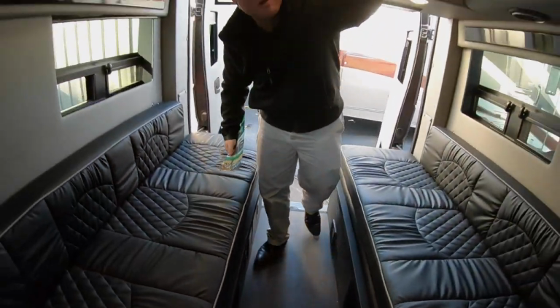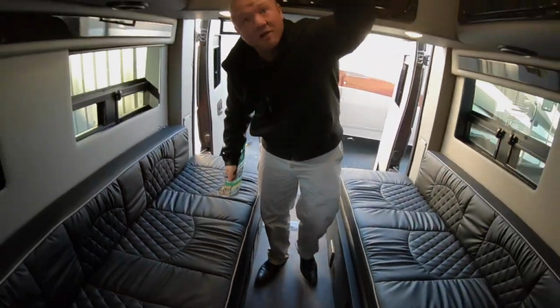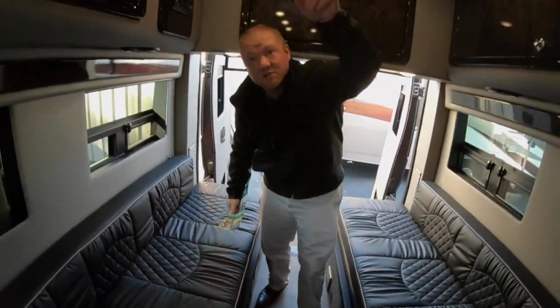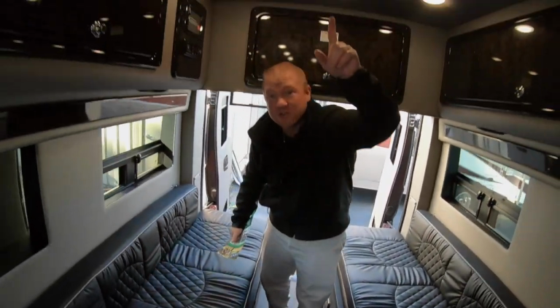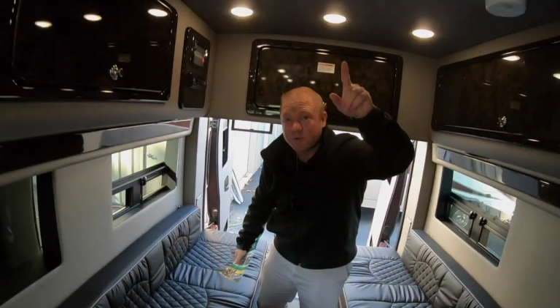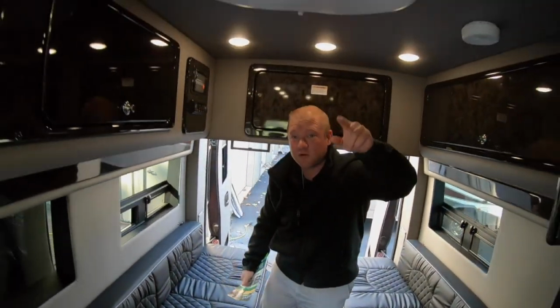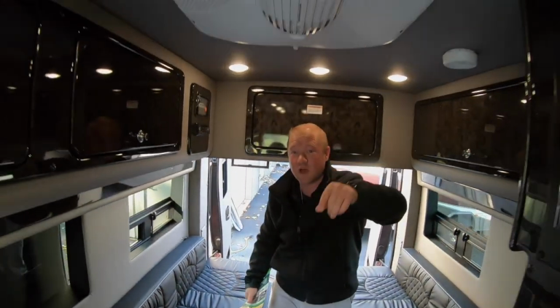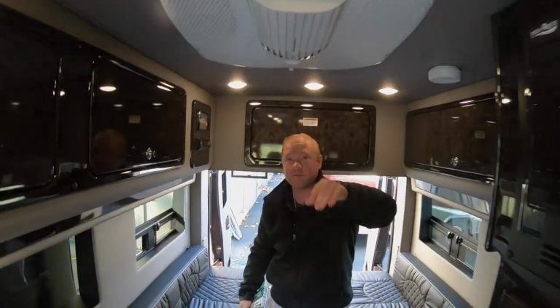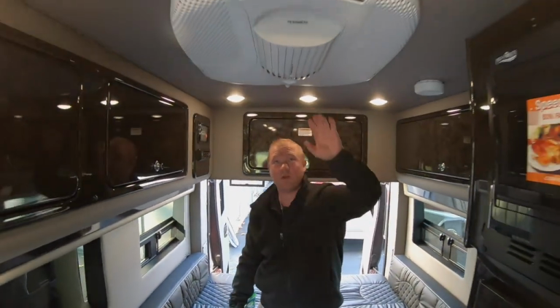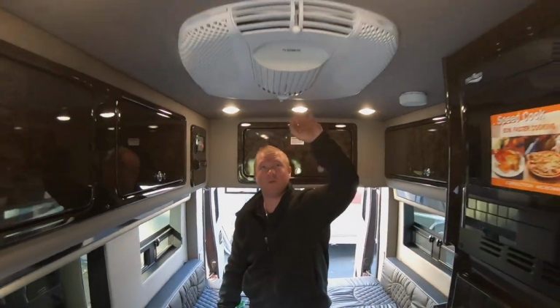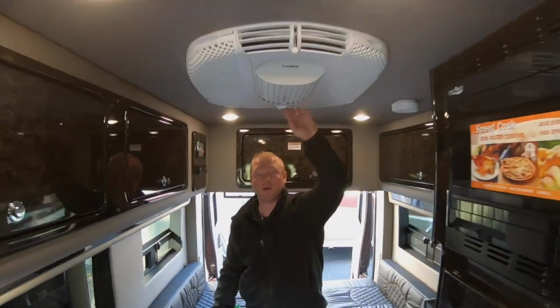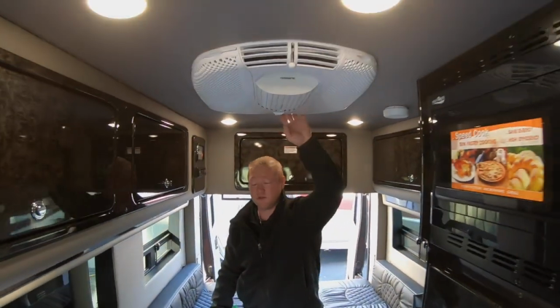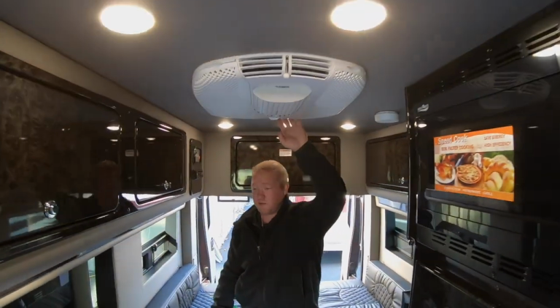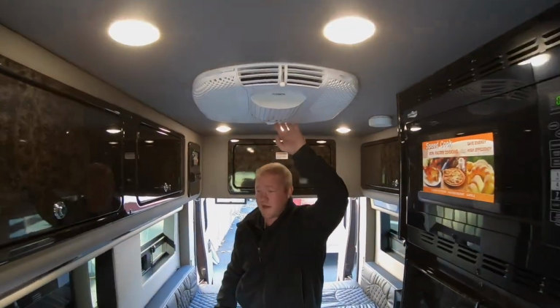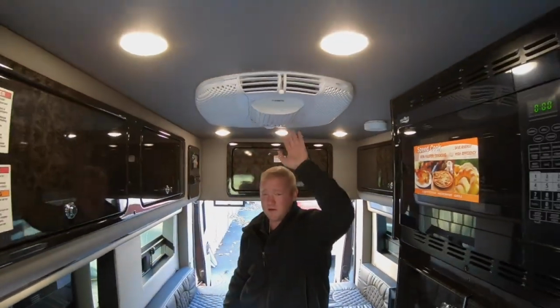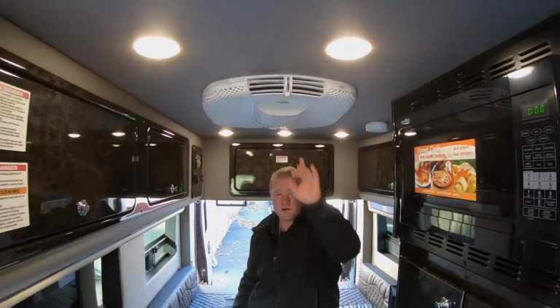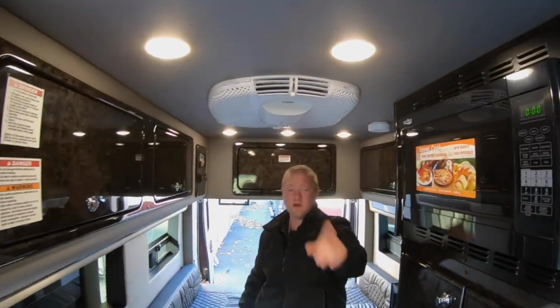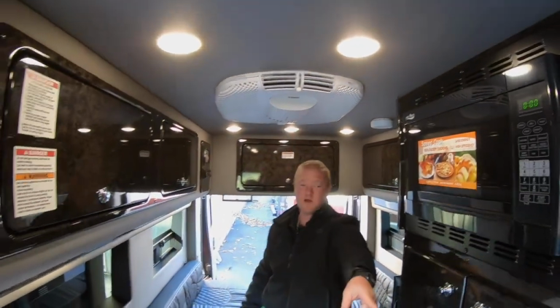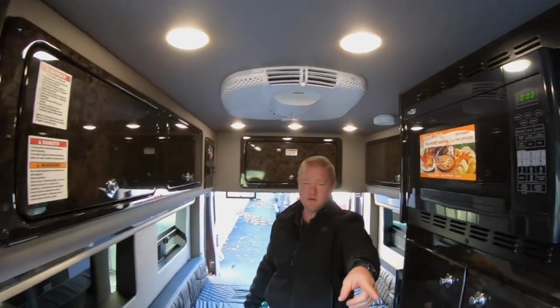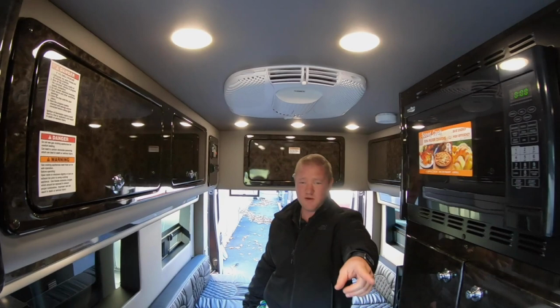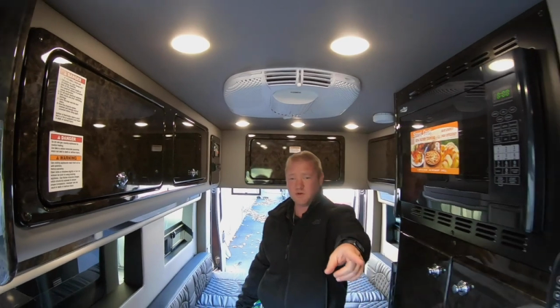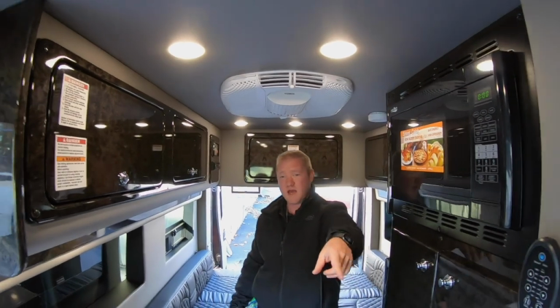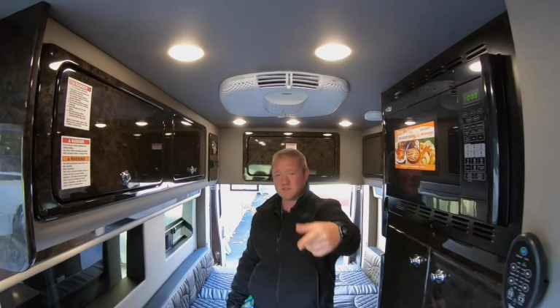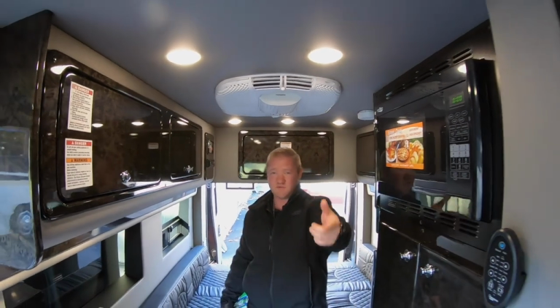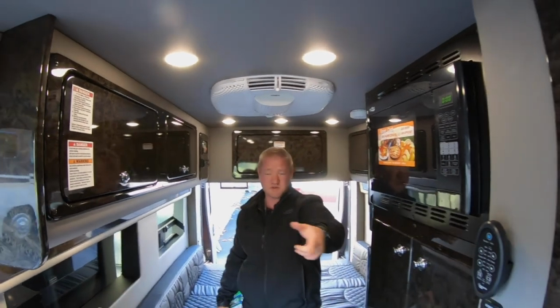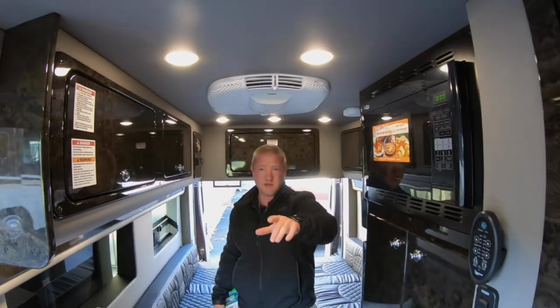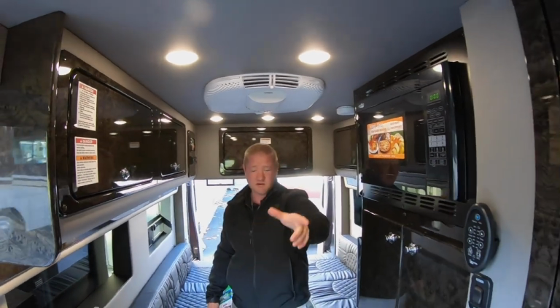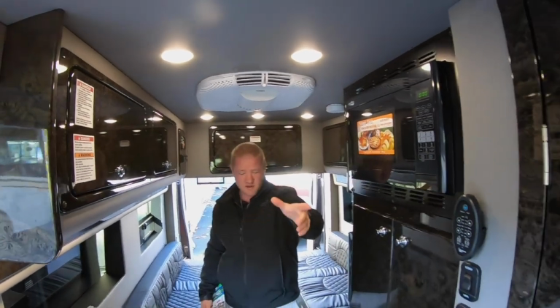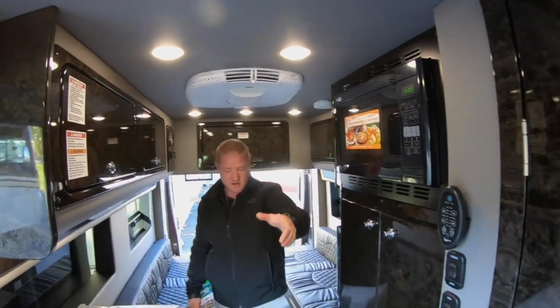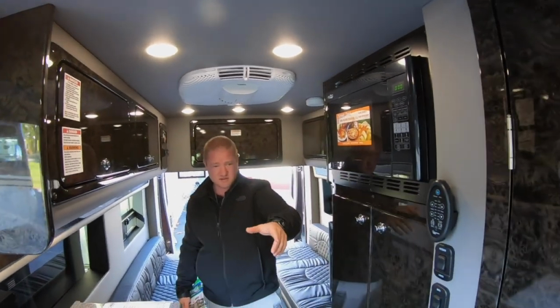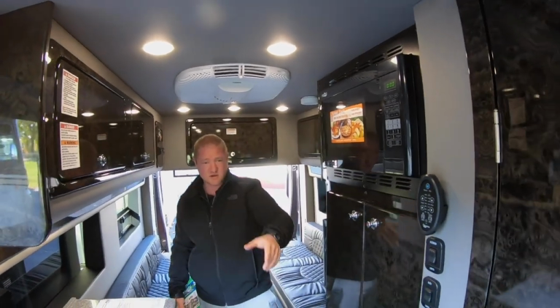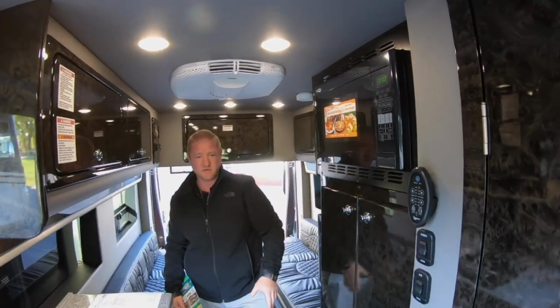Air conditioner is up here on top. You have your air conditioner back here and then you have your dash for heat and all that kind of stuff.